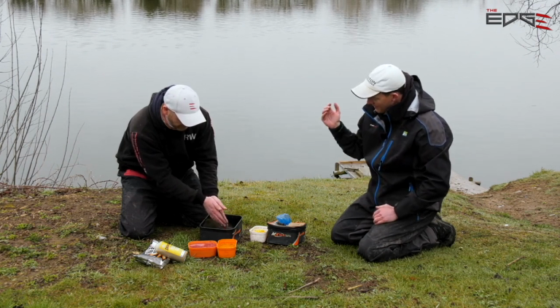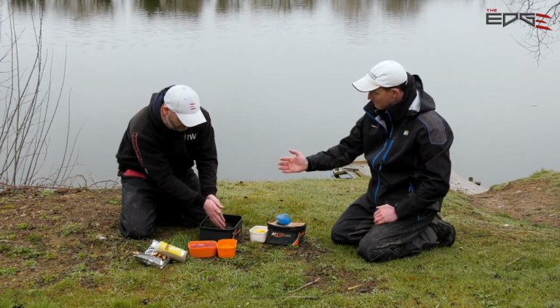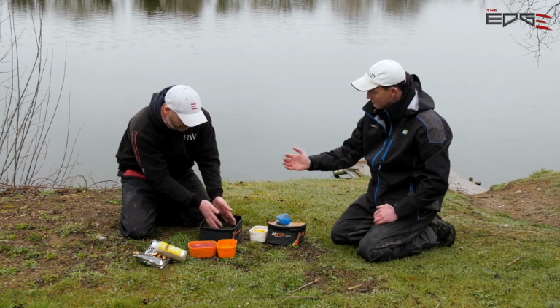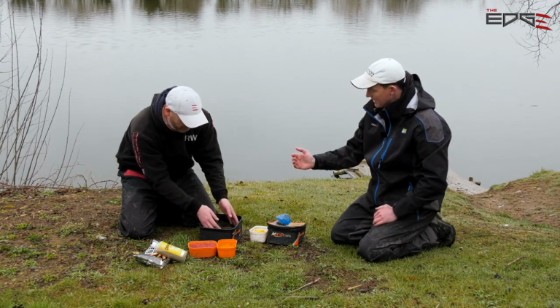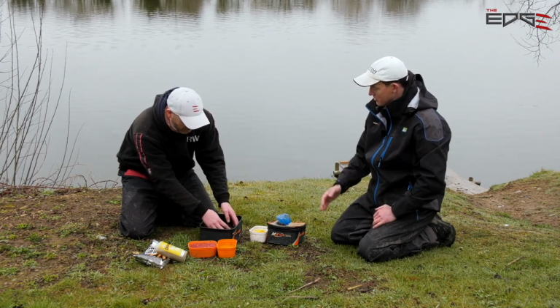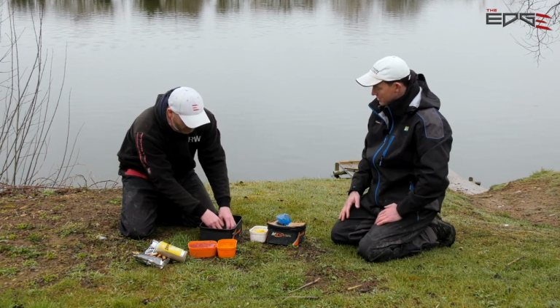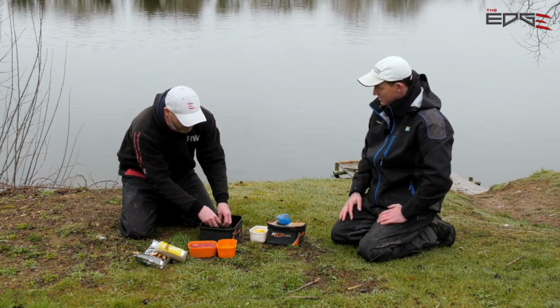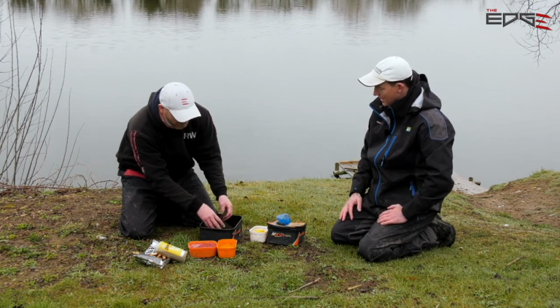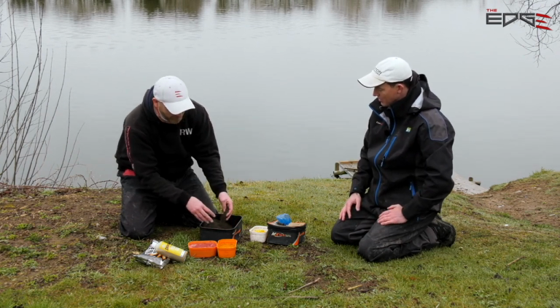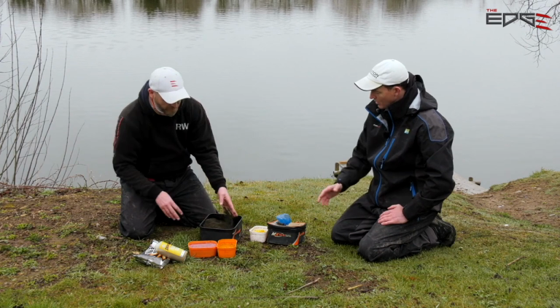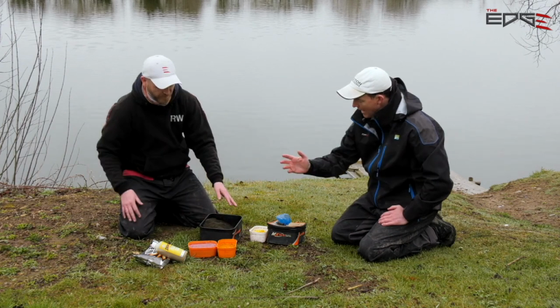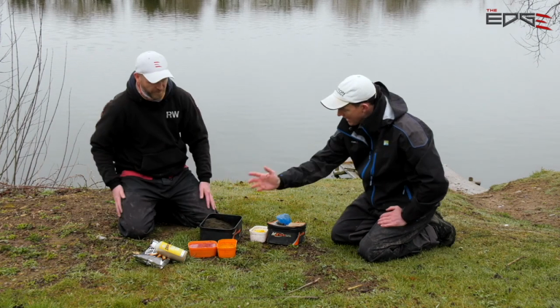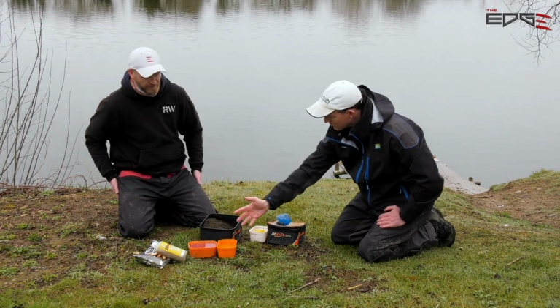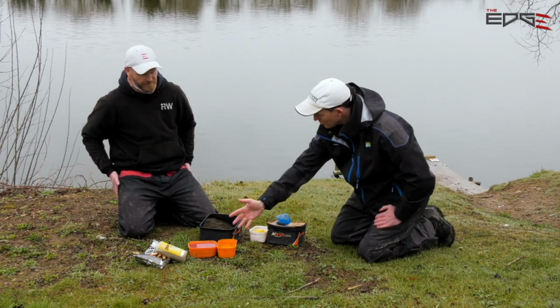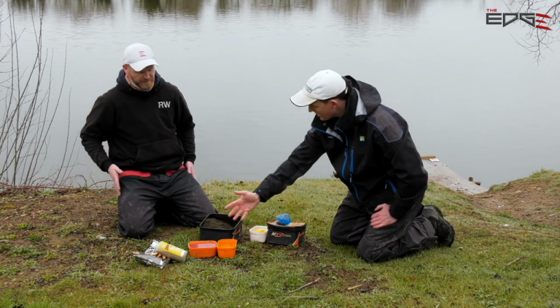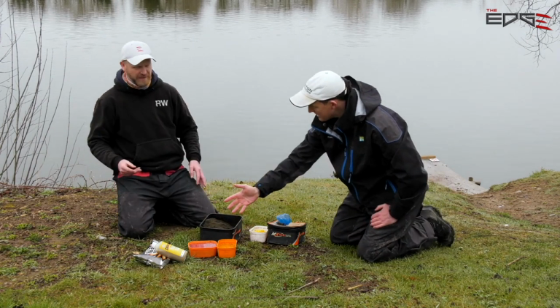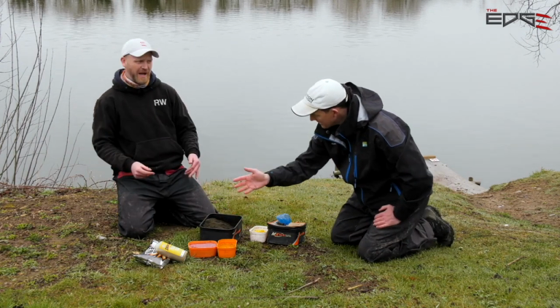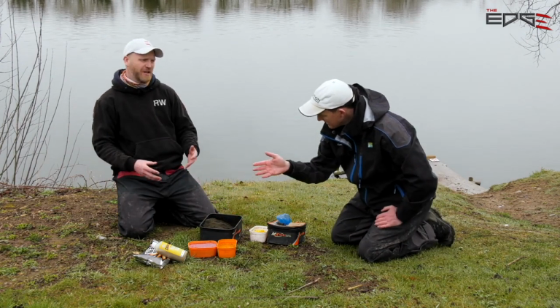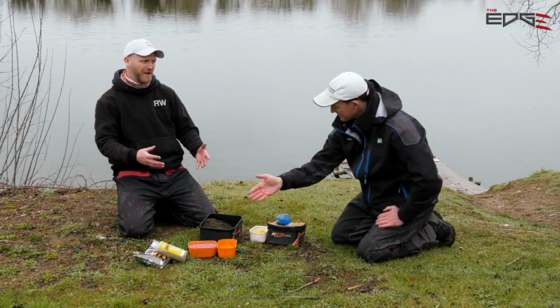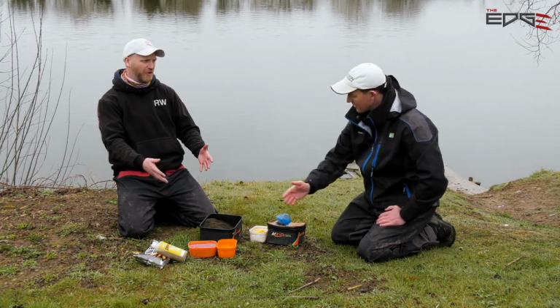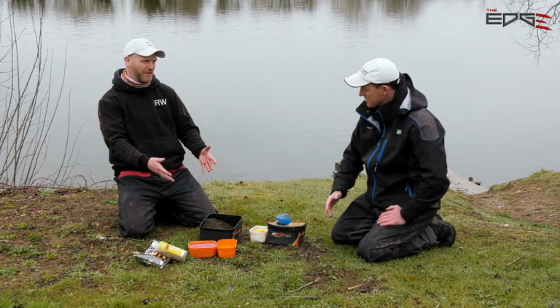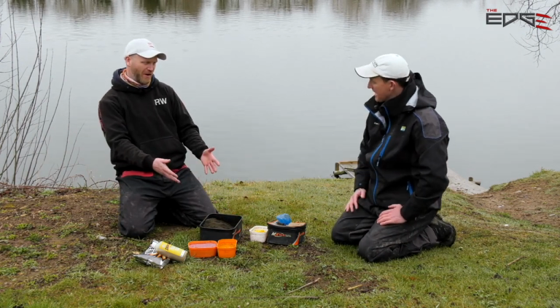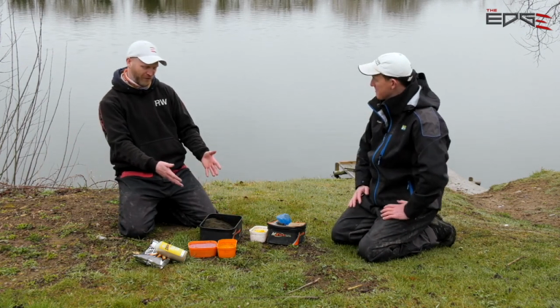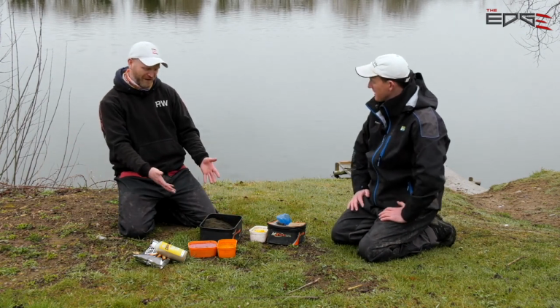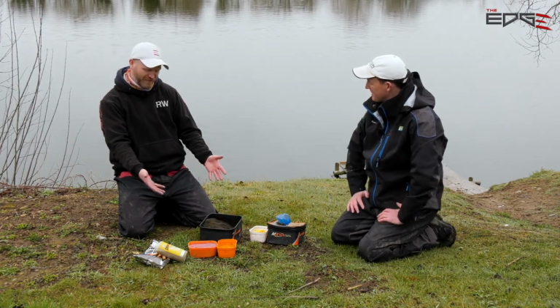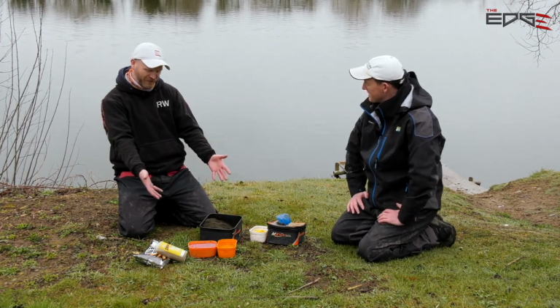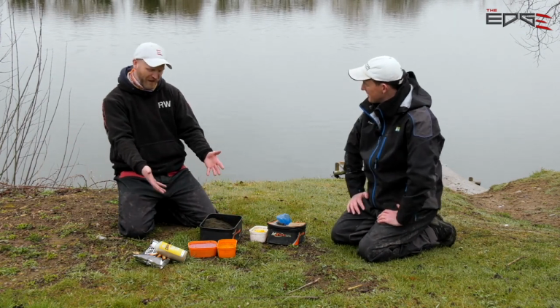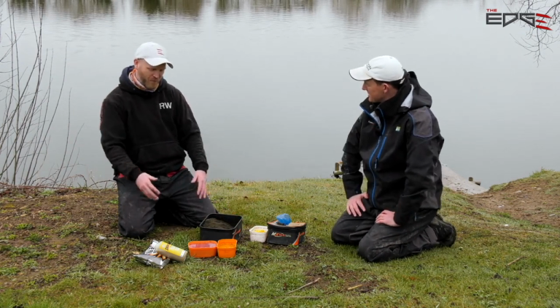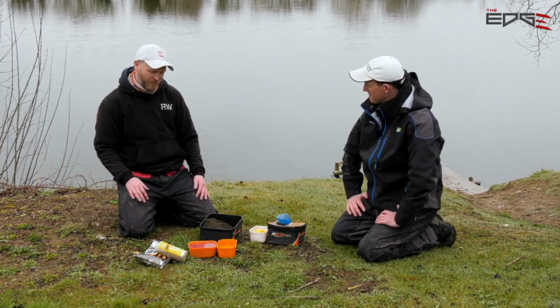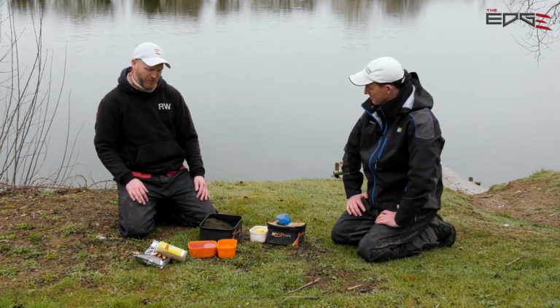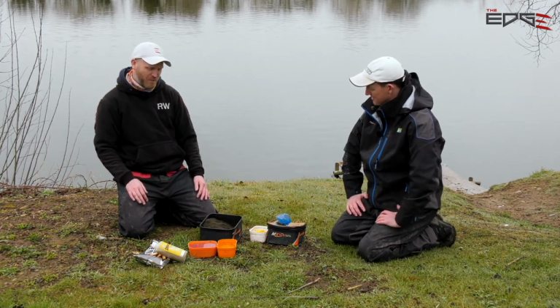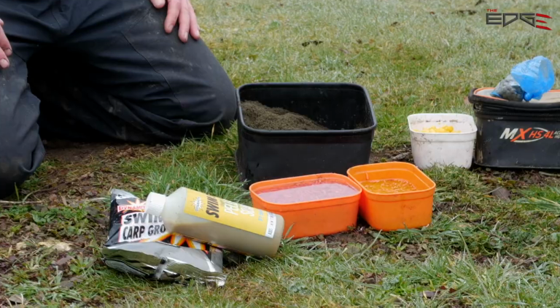That'll be really interesting as the day goes on. And of course, then you've gone in your staples — staple bait.